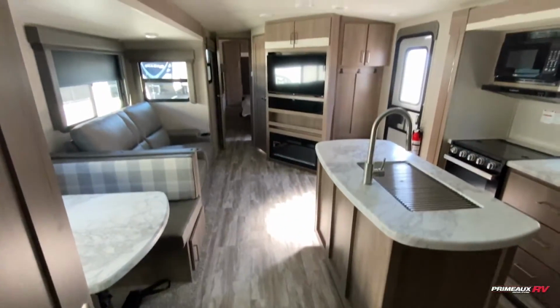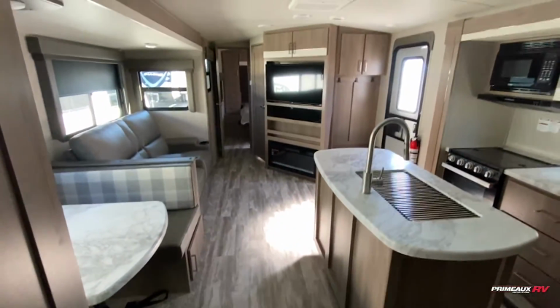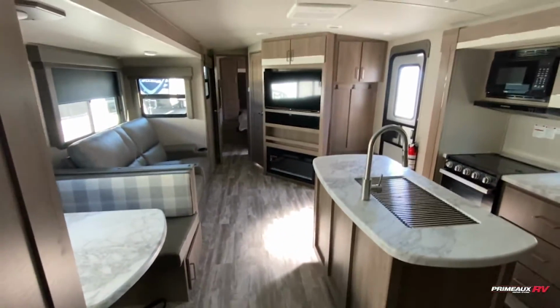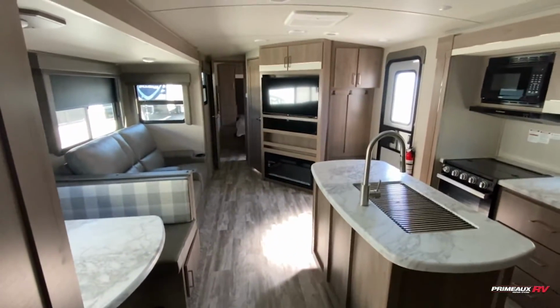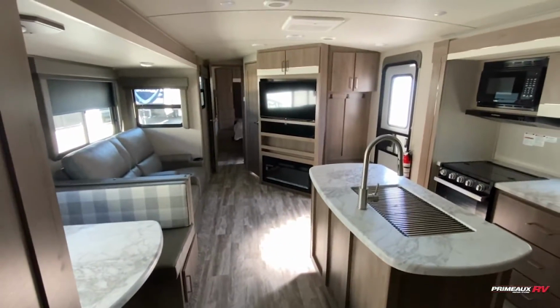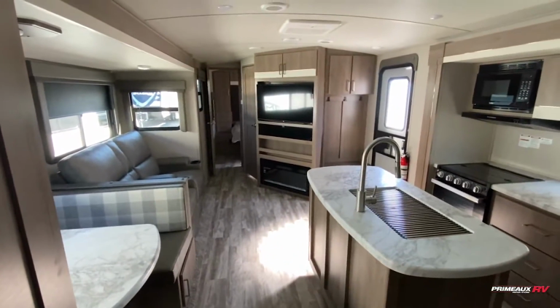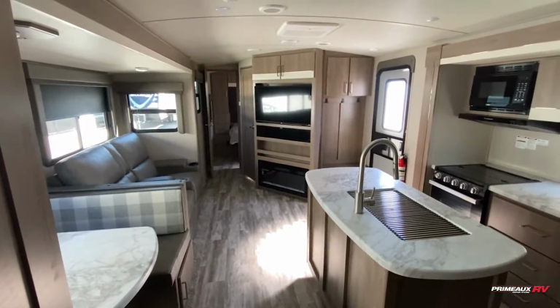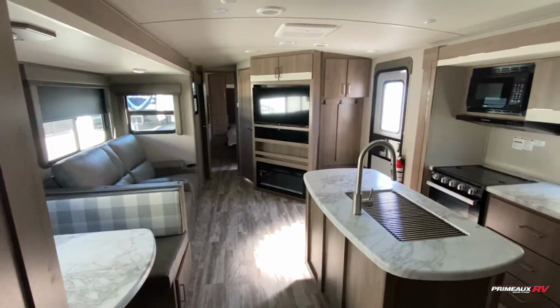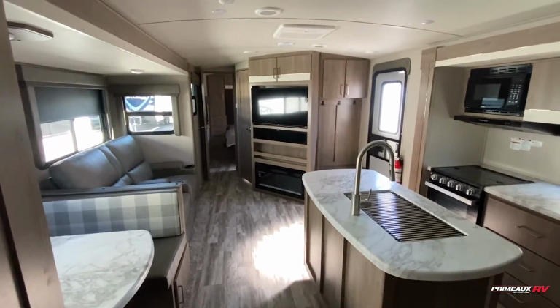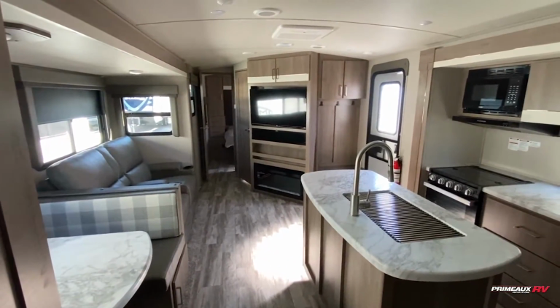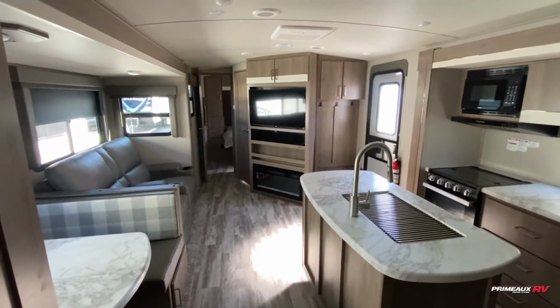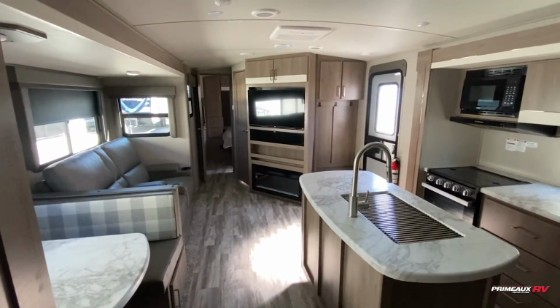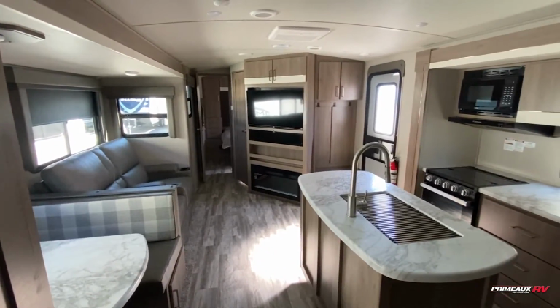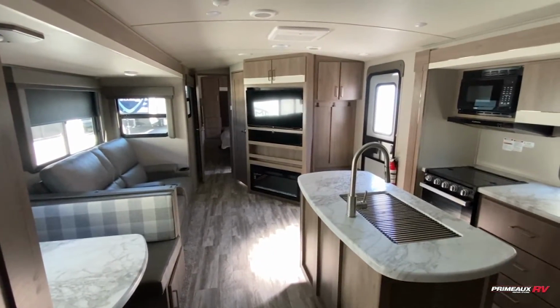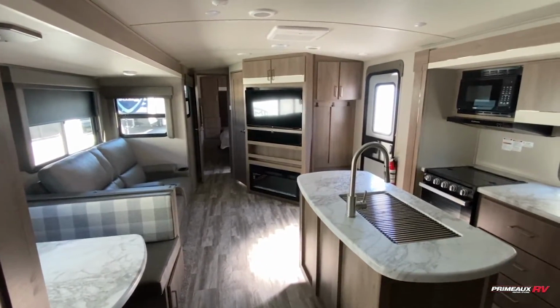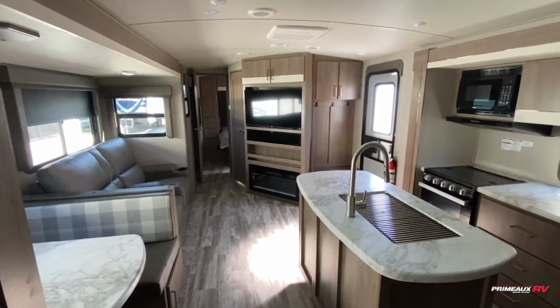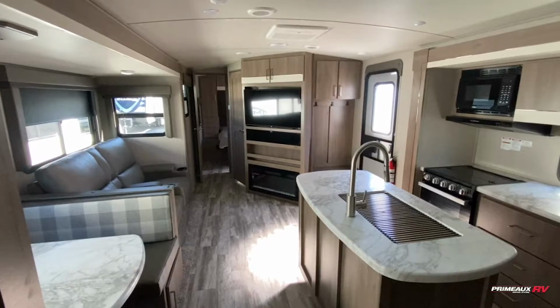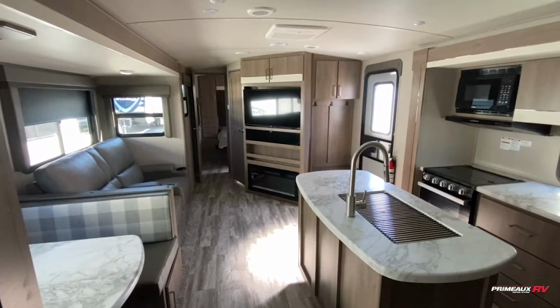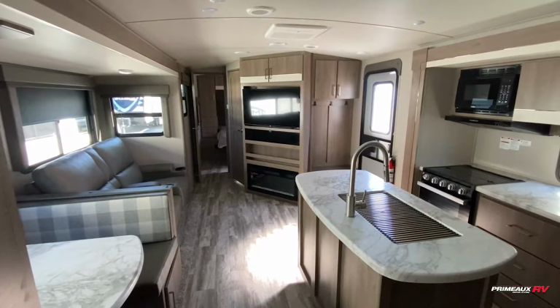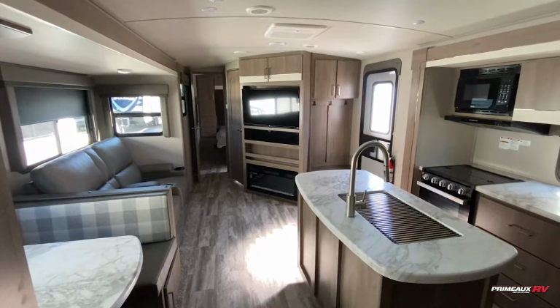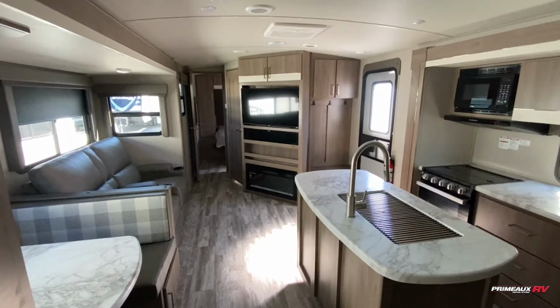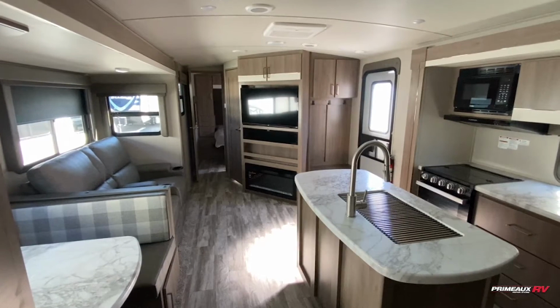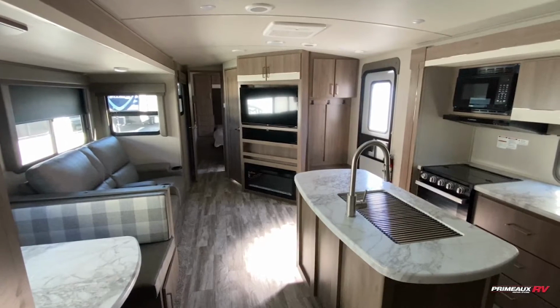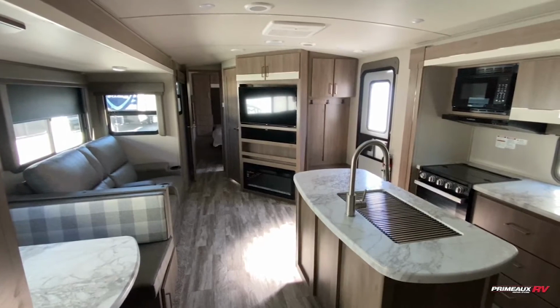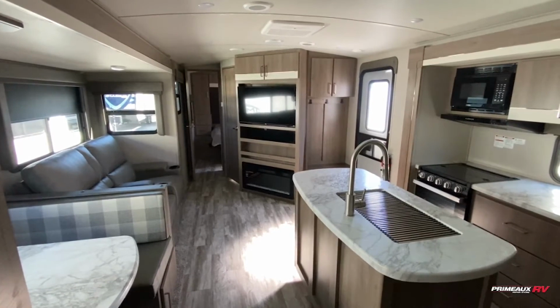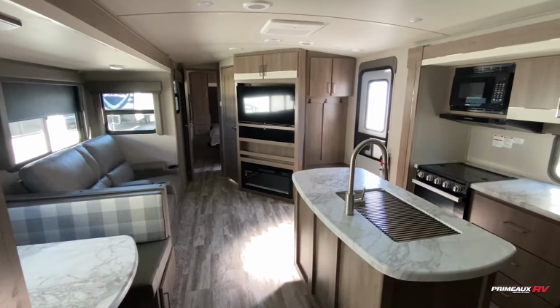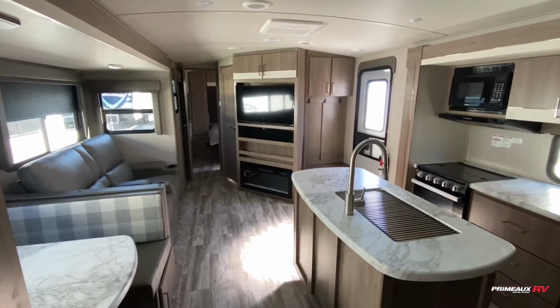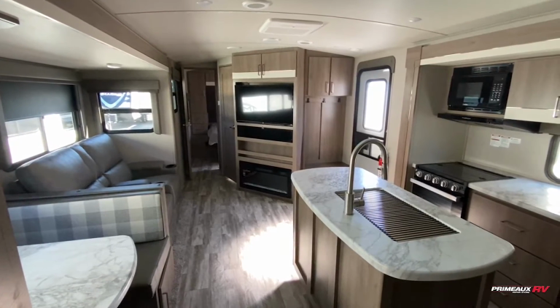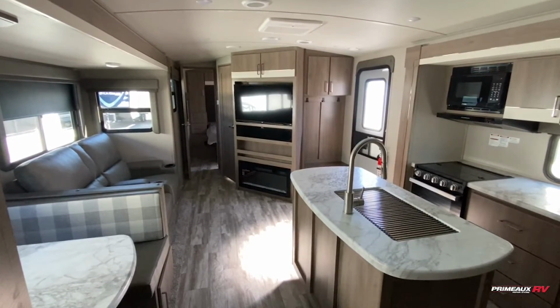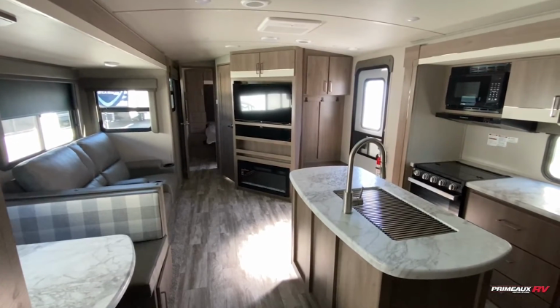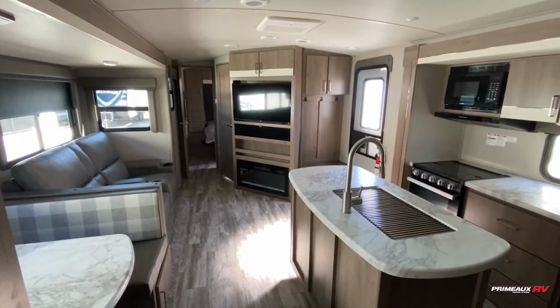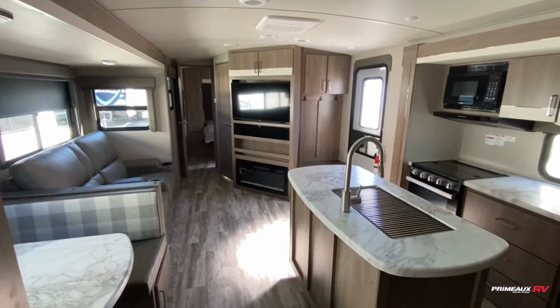Really nice travel trailer. Let's take another look at everything and step outside where you have a nice outdoor kitchen.